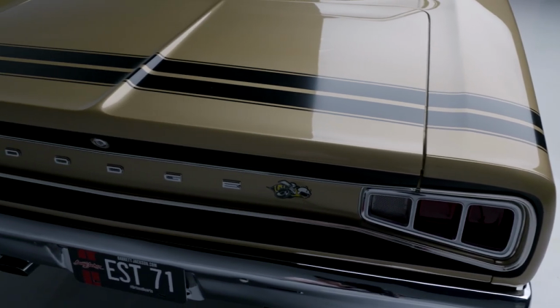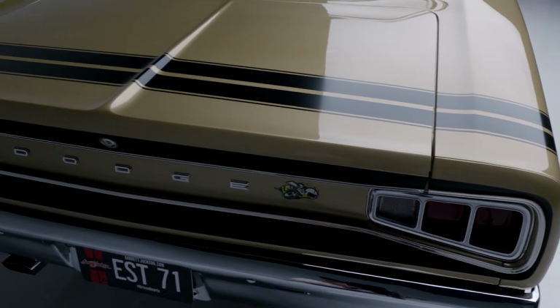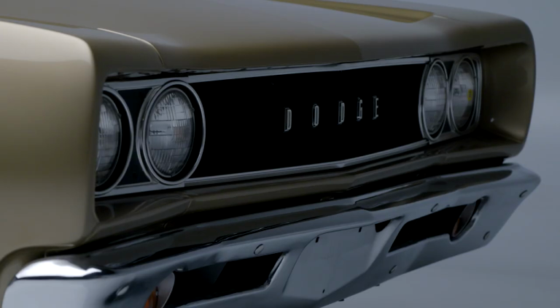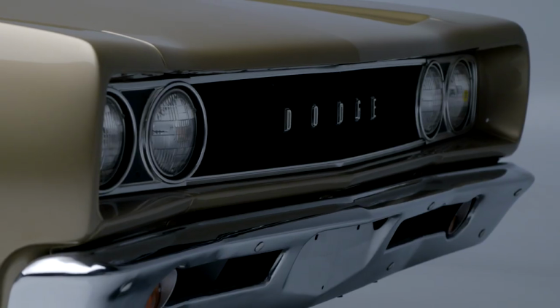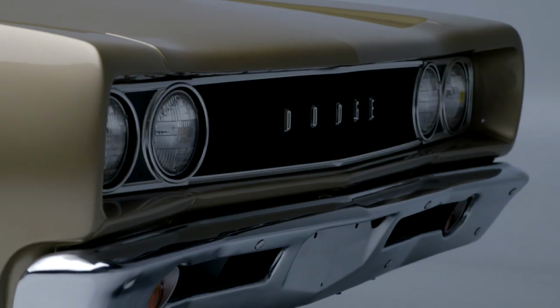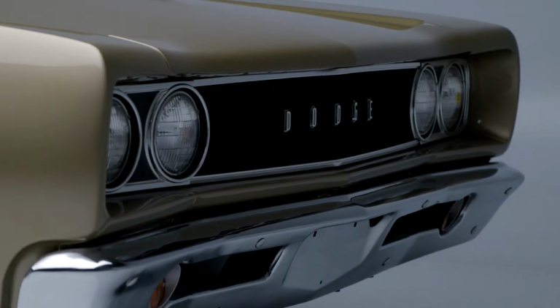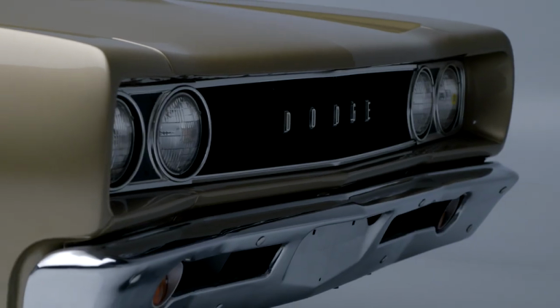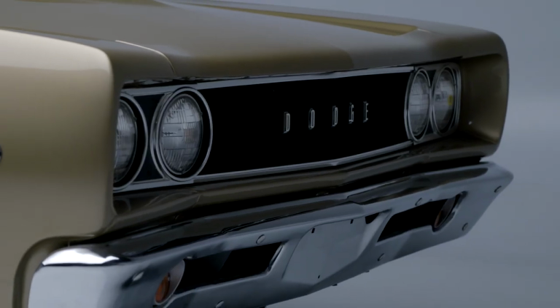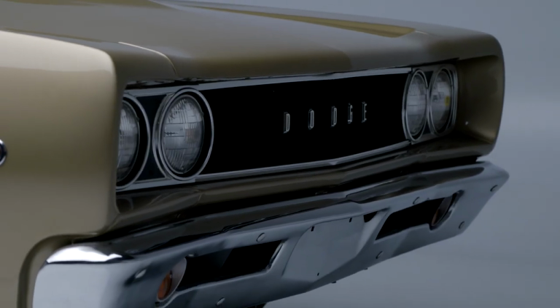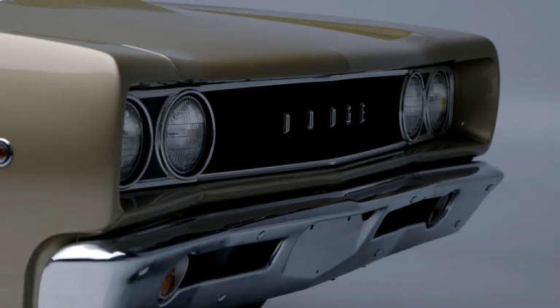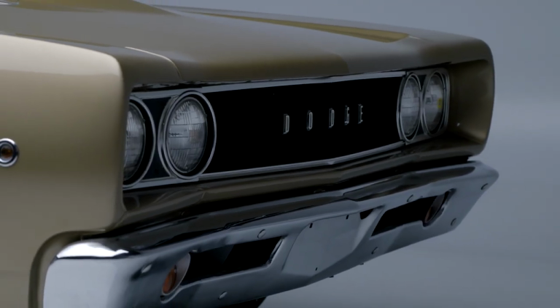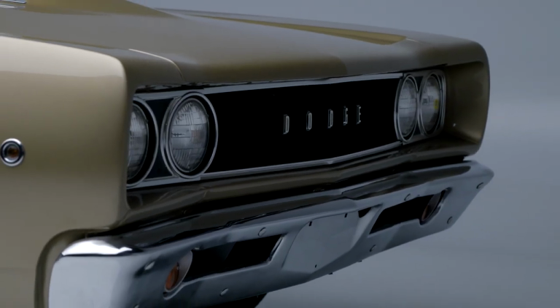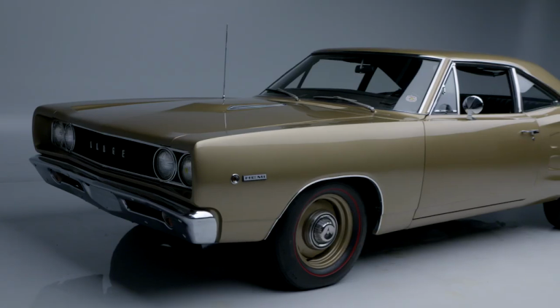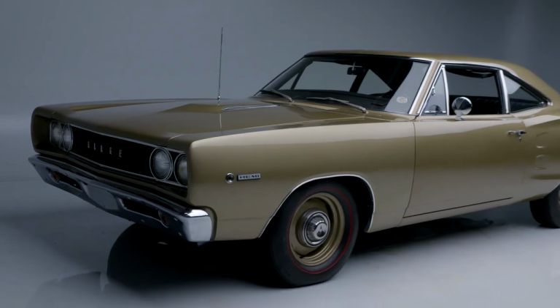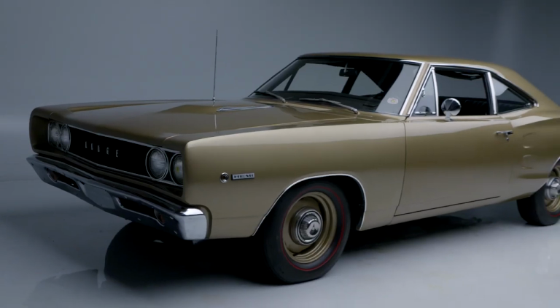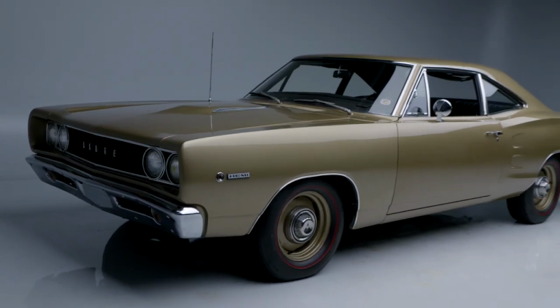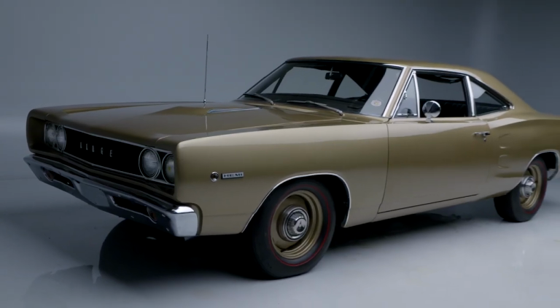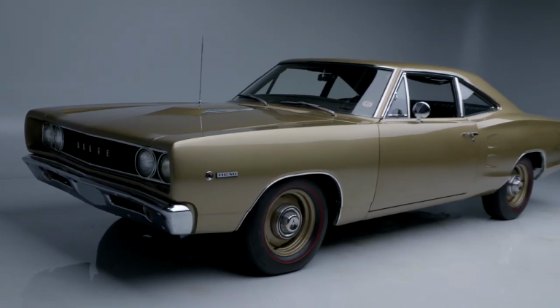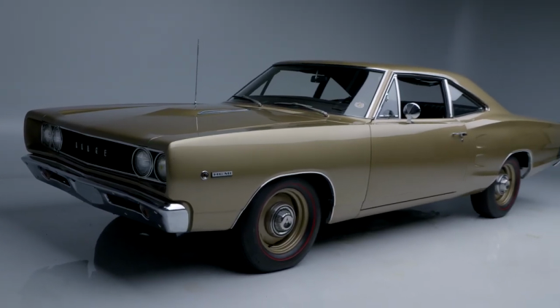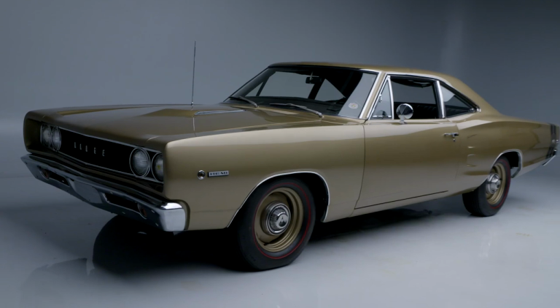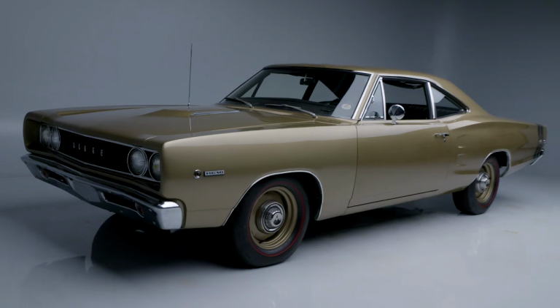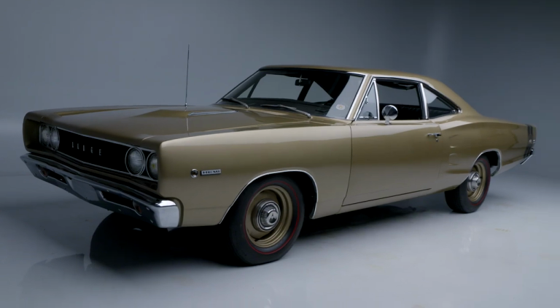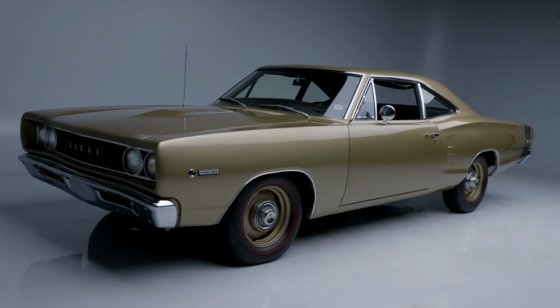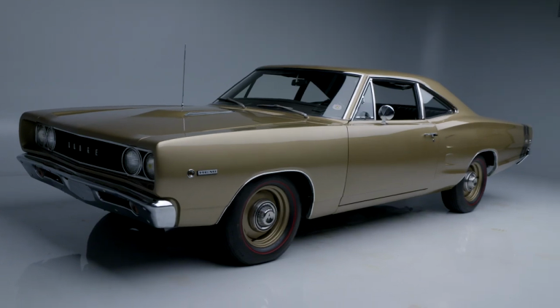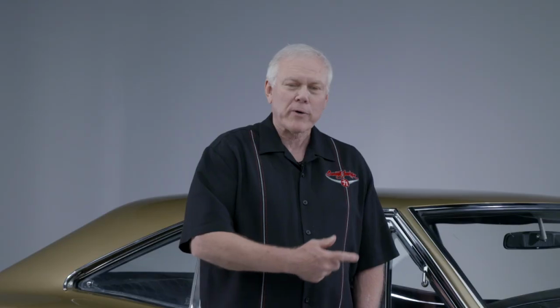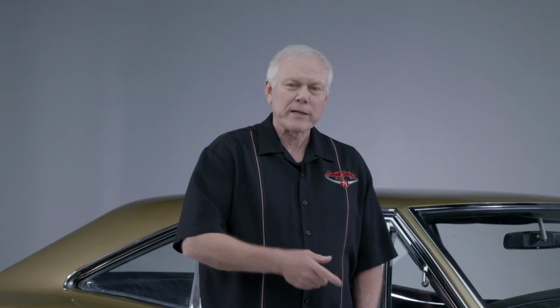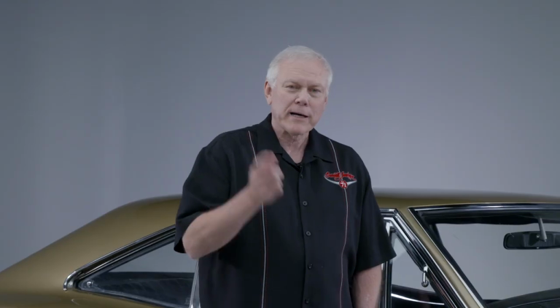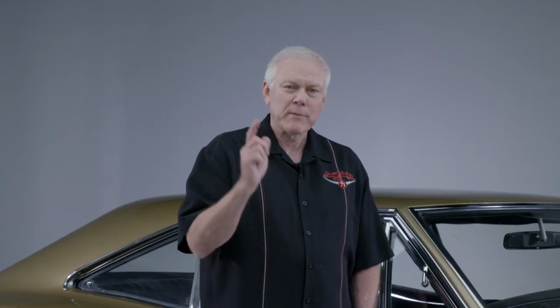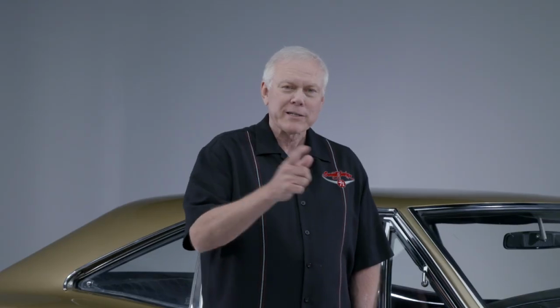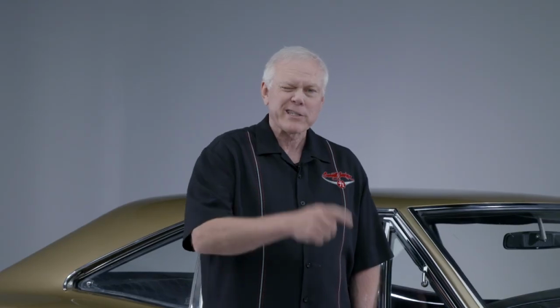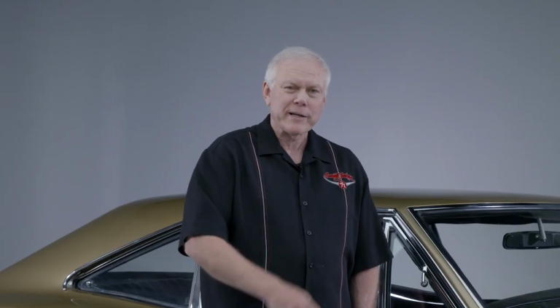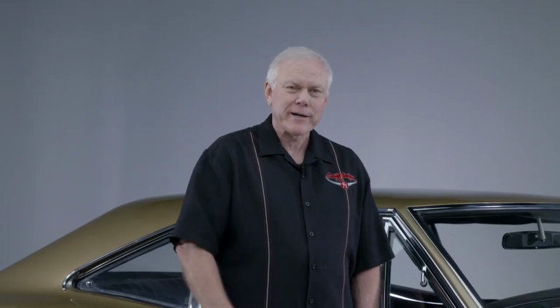Want a beautiful Hemi like this? Register to bid or come in person — it's going to be a great time. See you there.